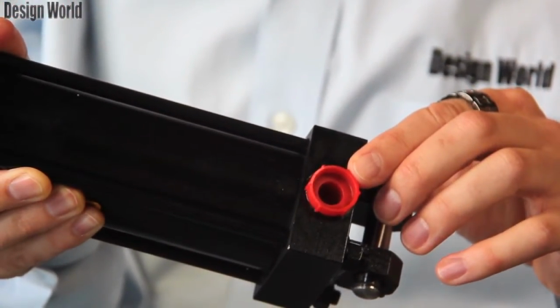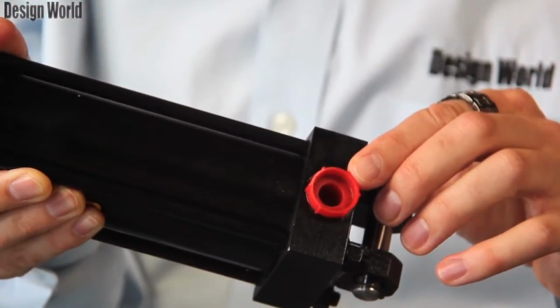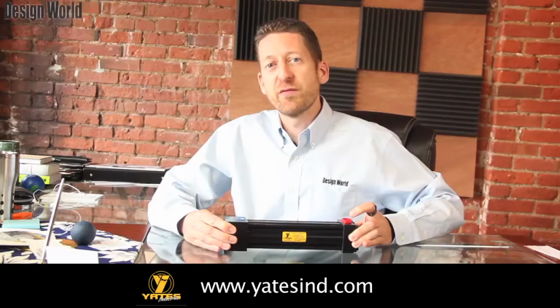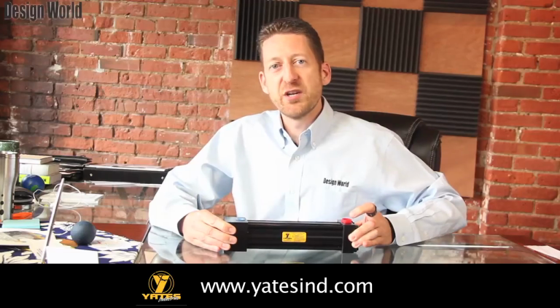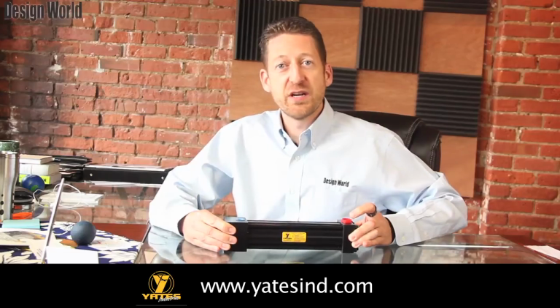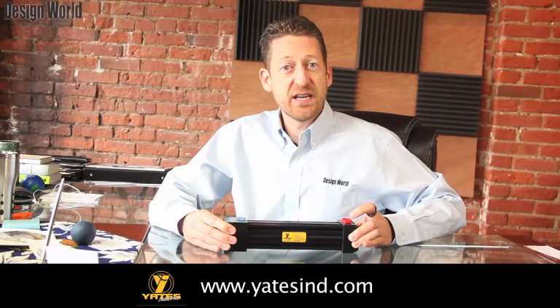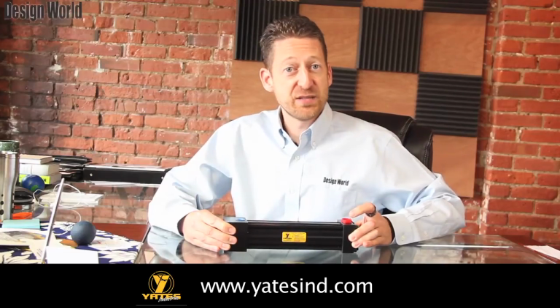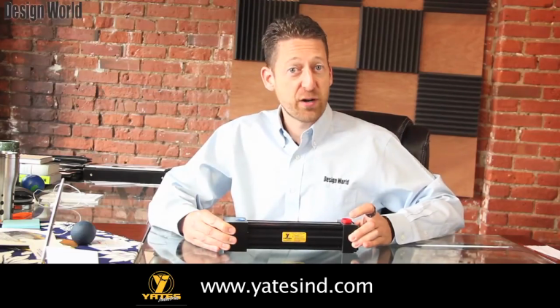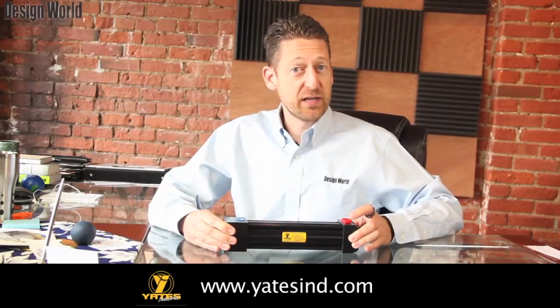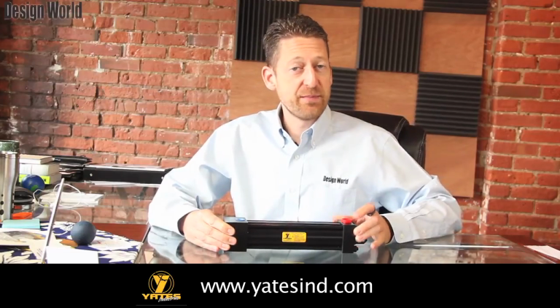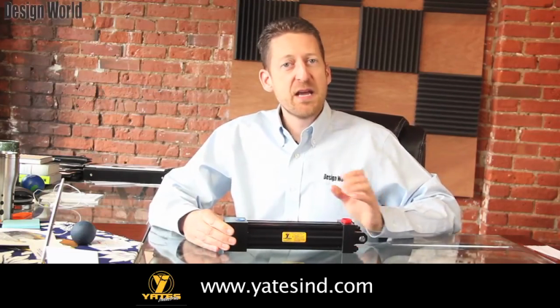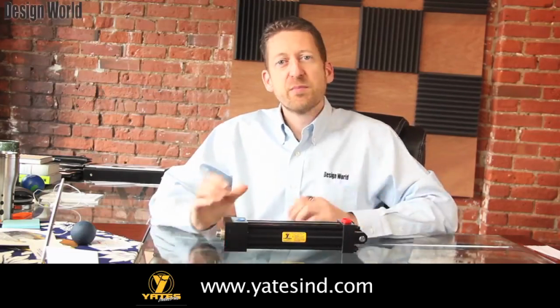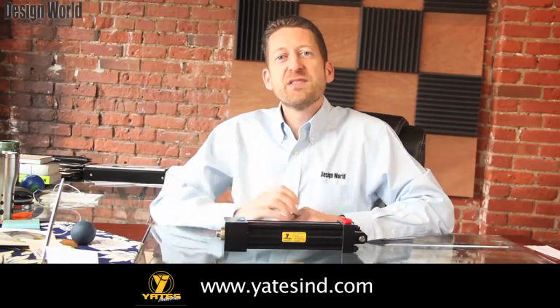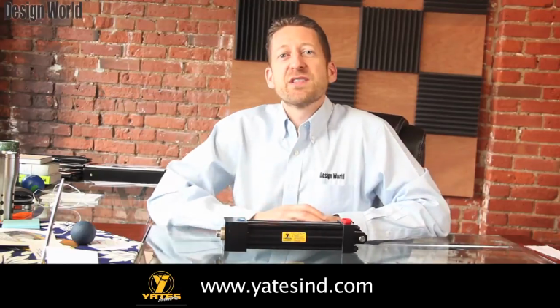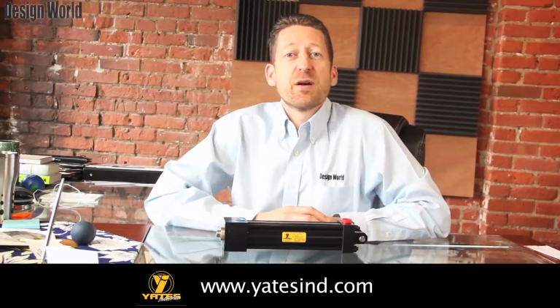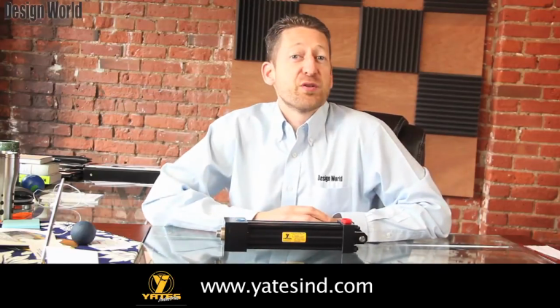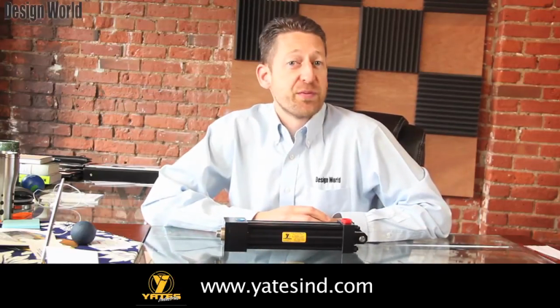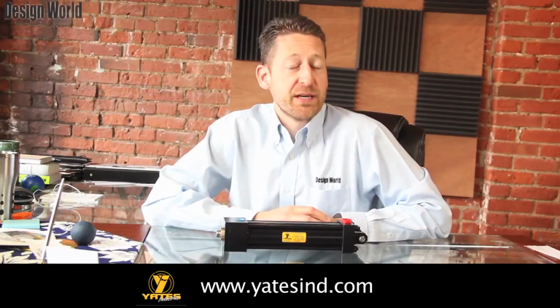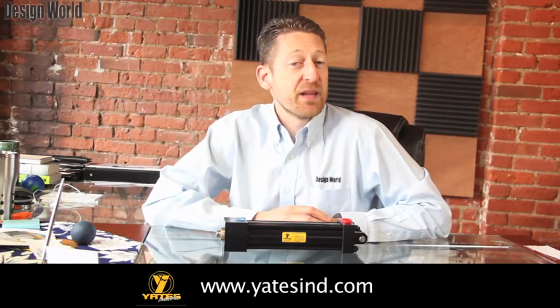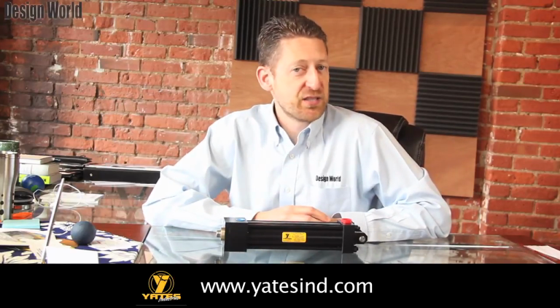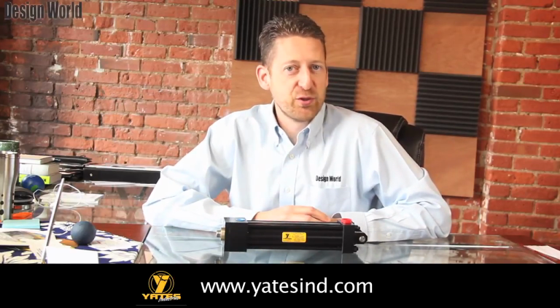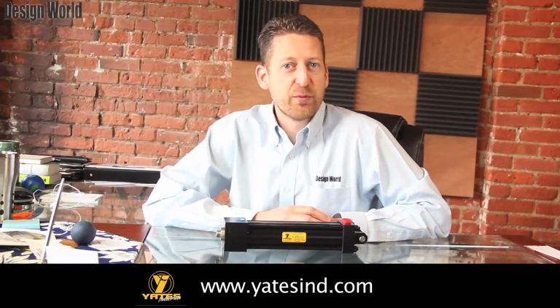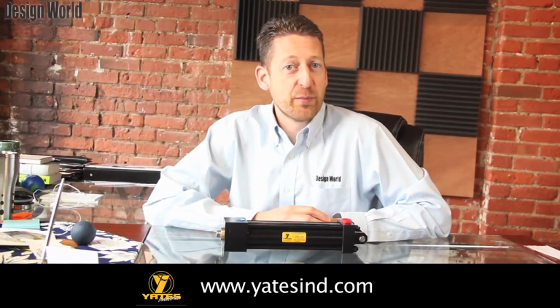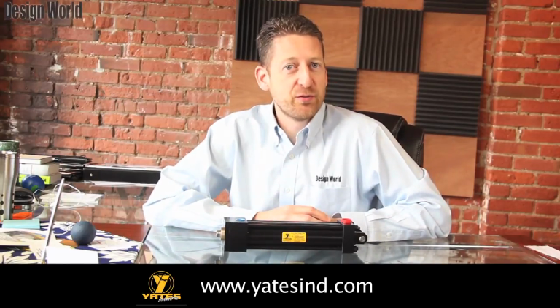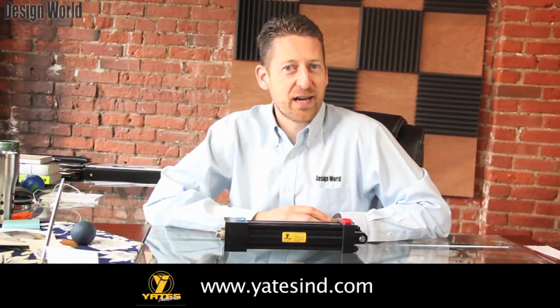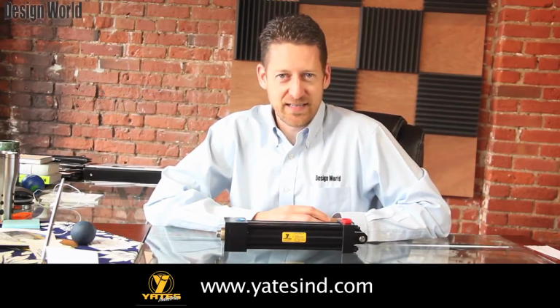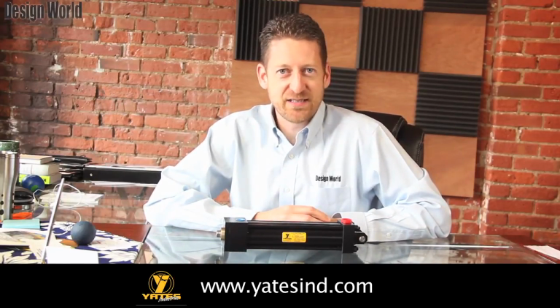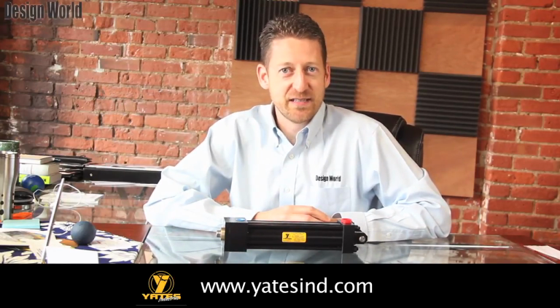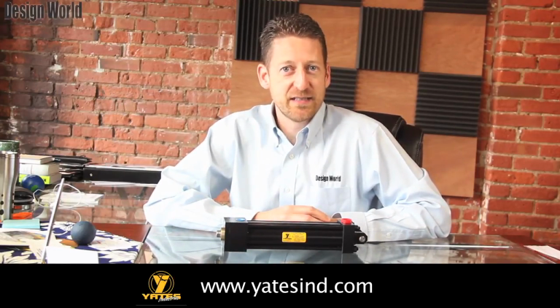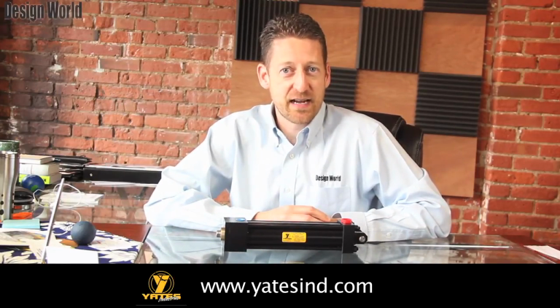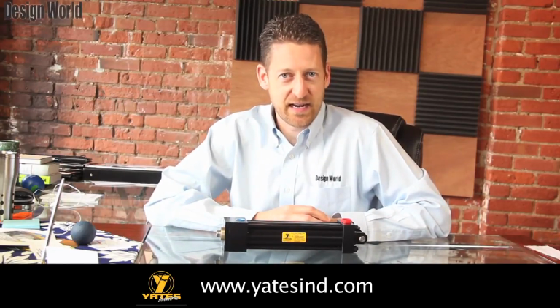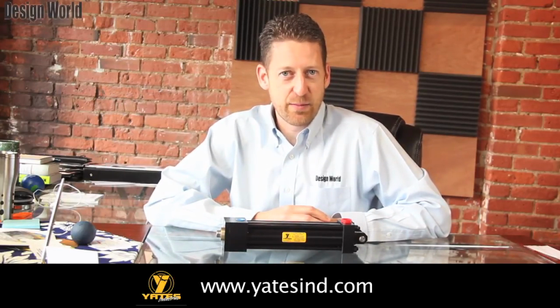For more information on Yates' product line, please visit the company's website at www.yatesin.com.